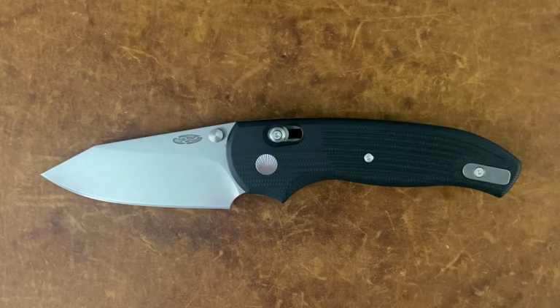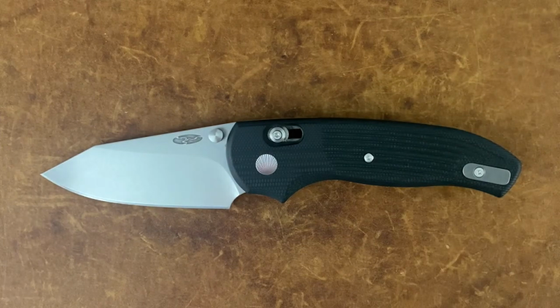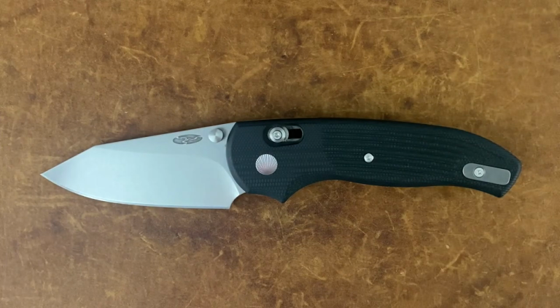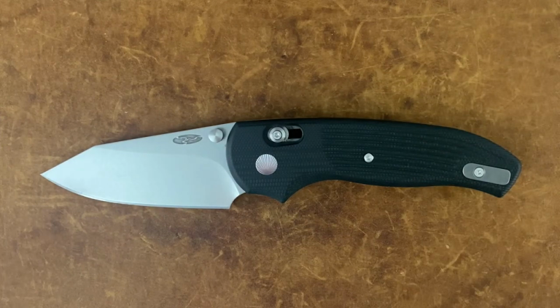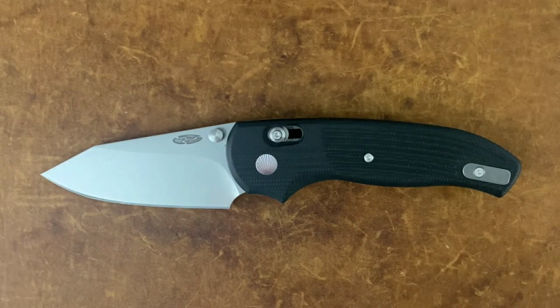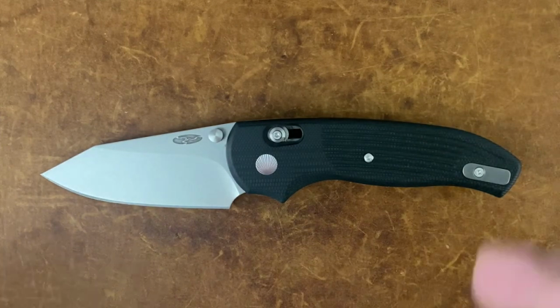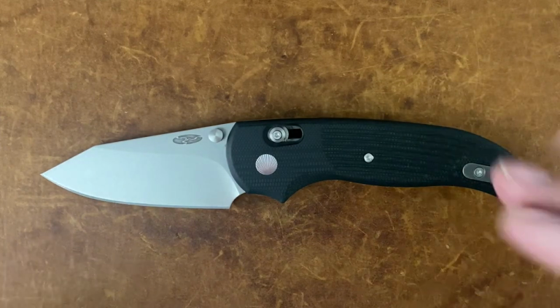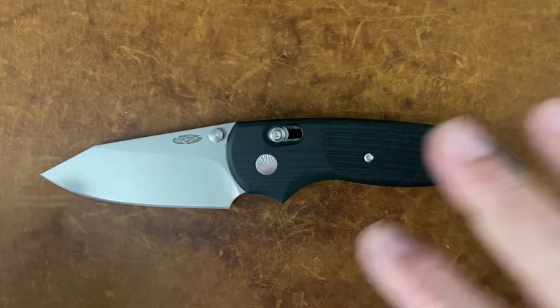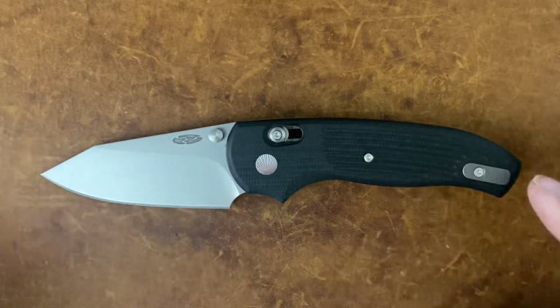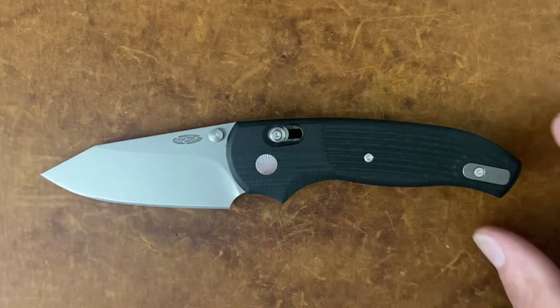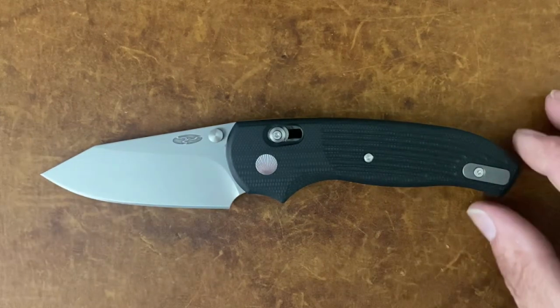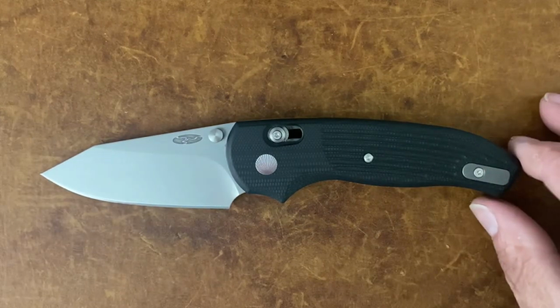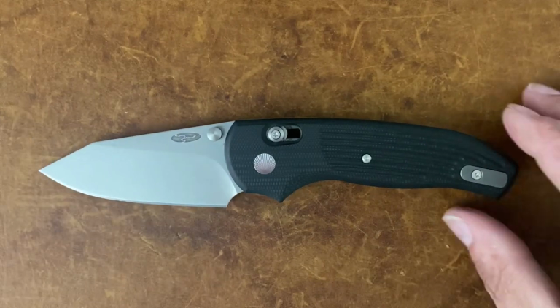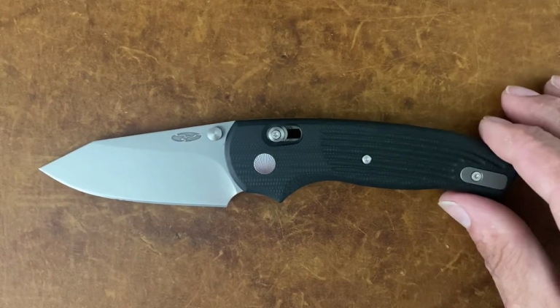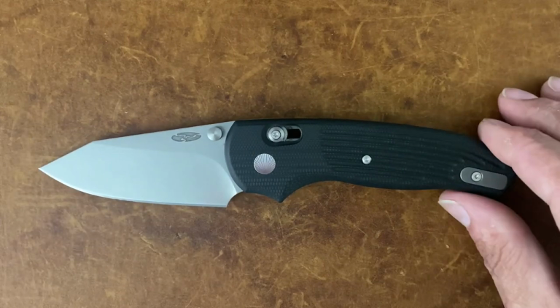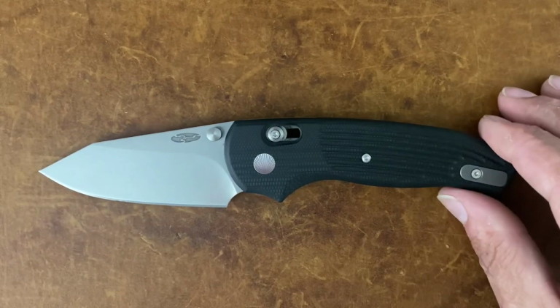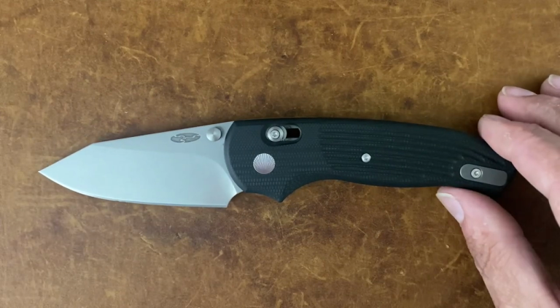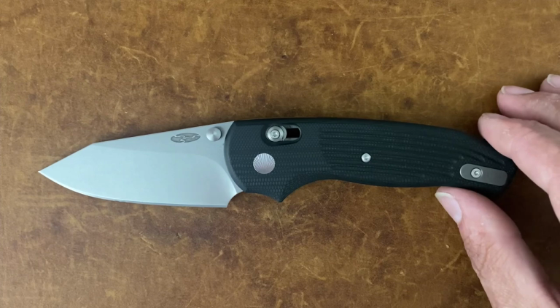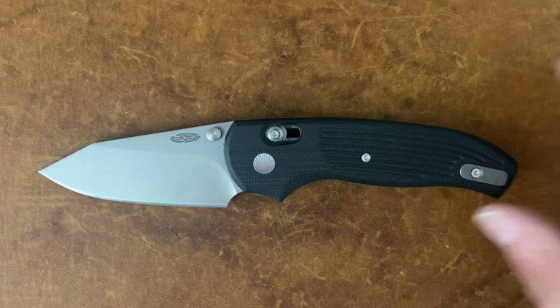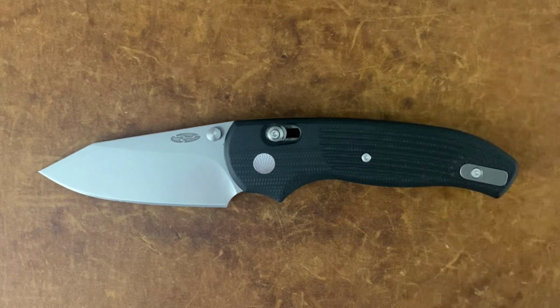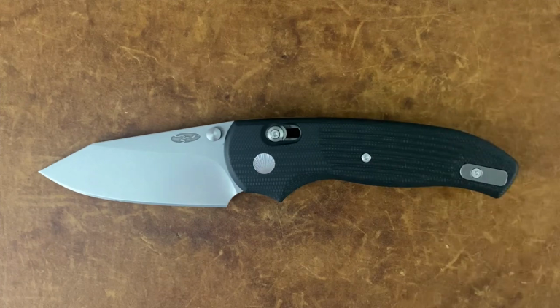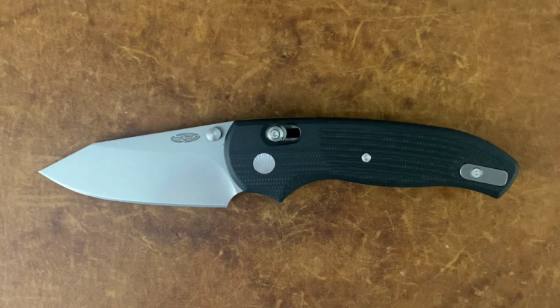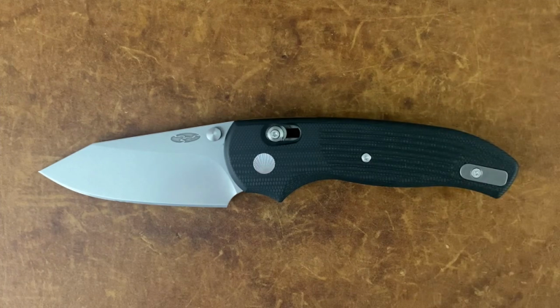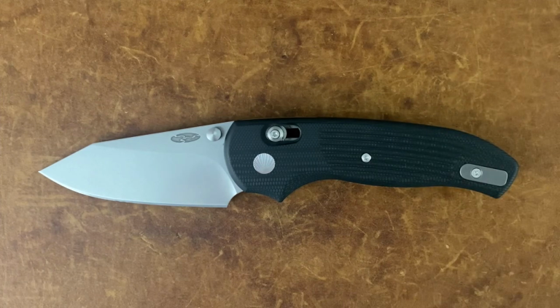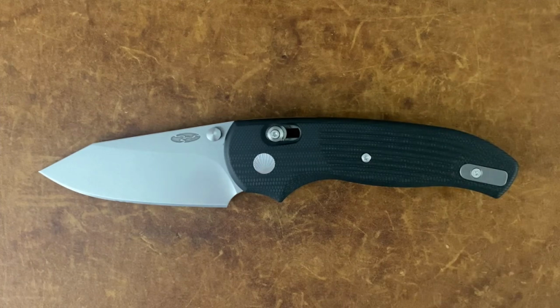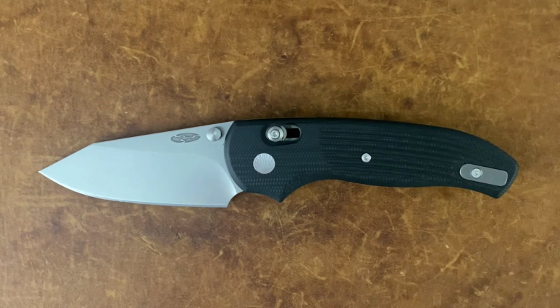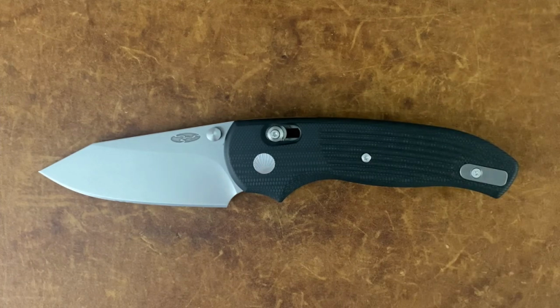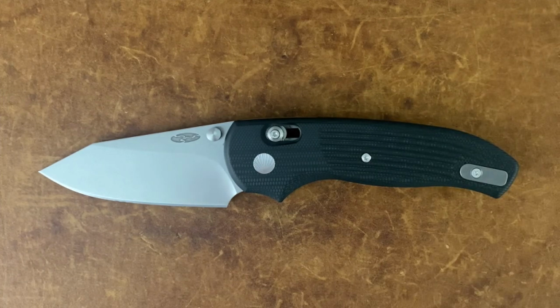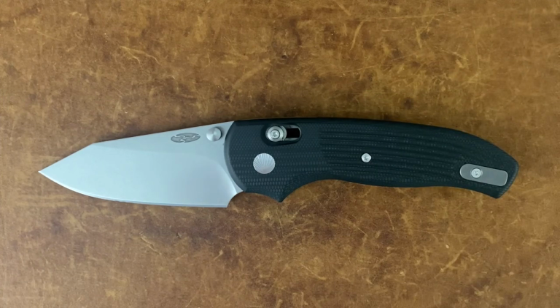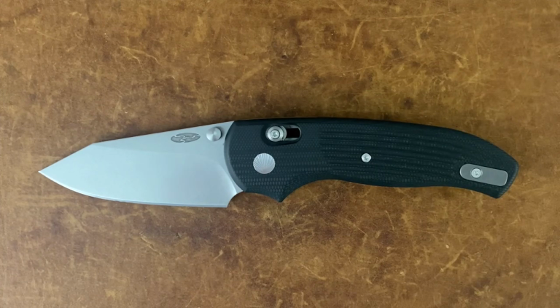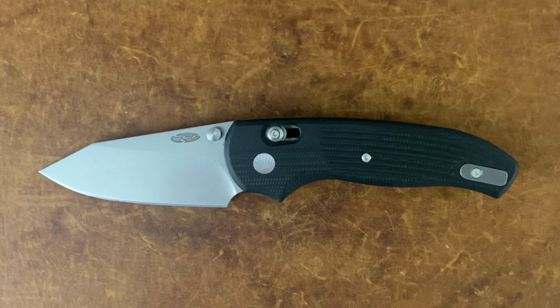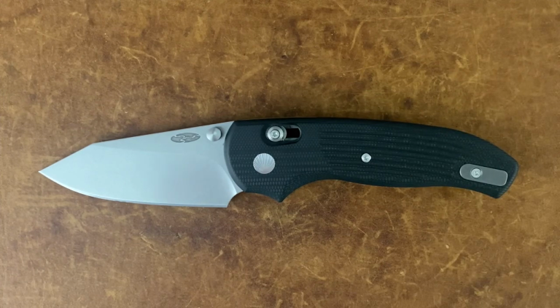Before I get into my thoughts on the knife, let's break off into the testing. I had a lot of fun doing it — I hope y'all enjoyed it as much as I did.